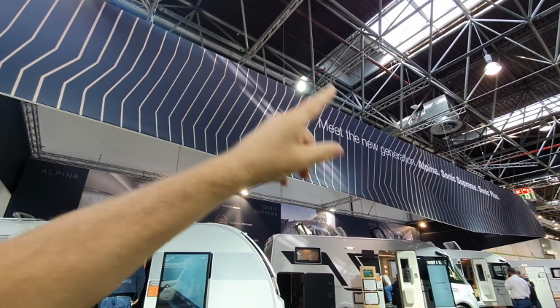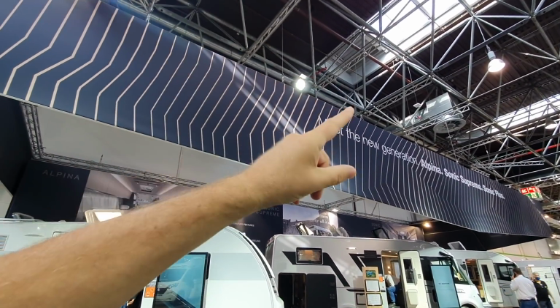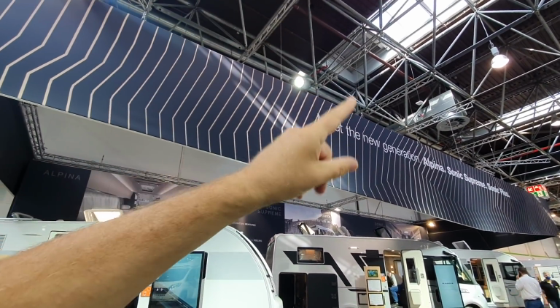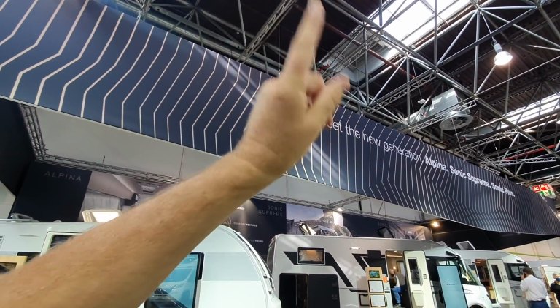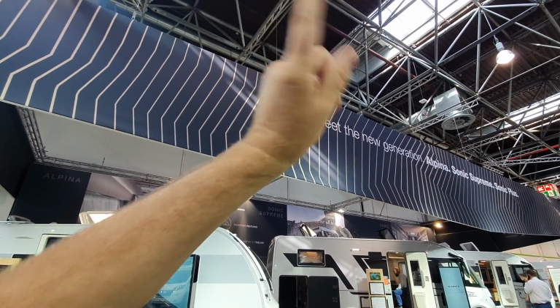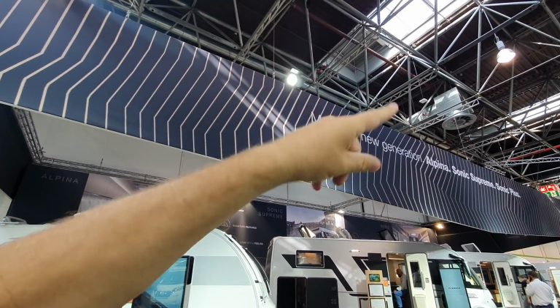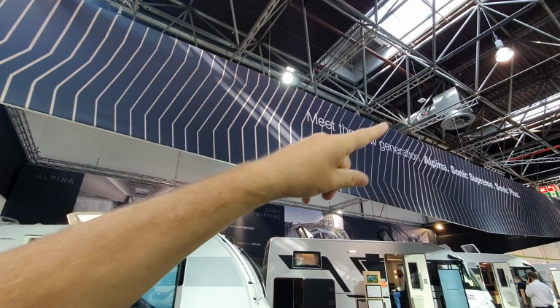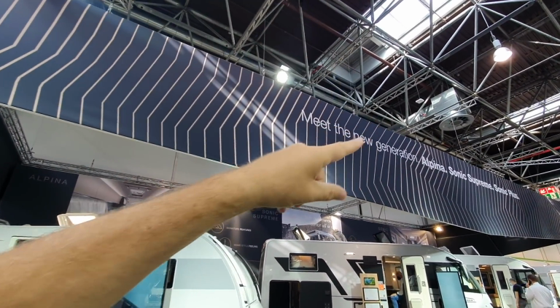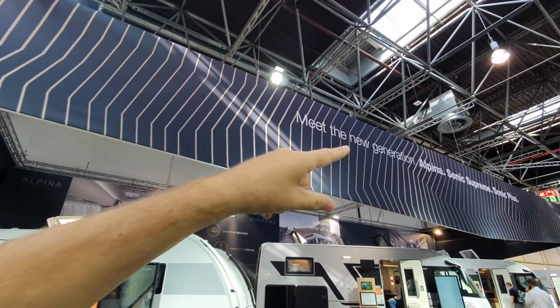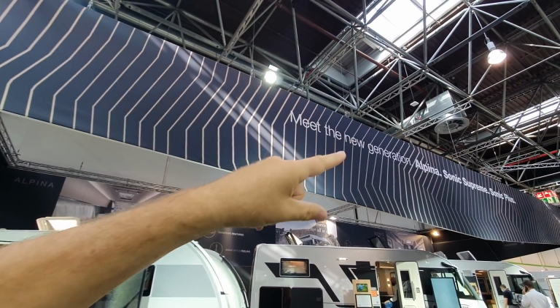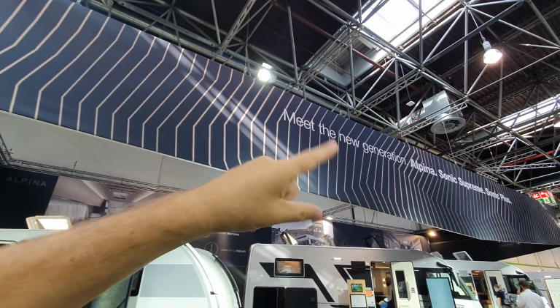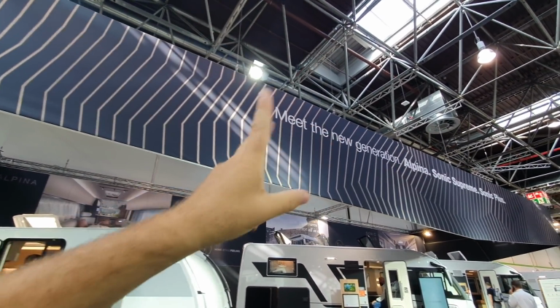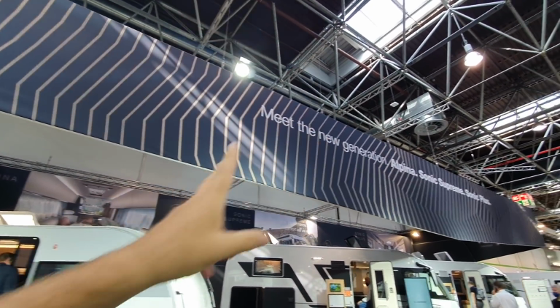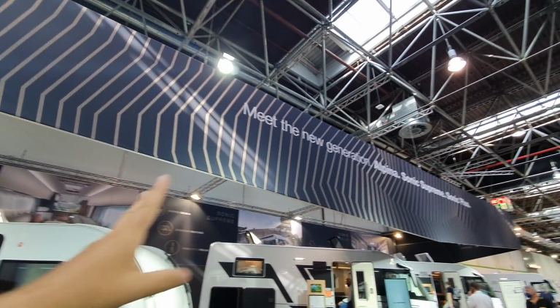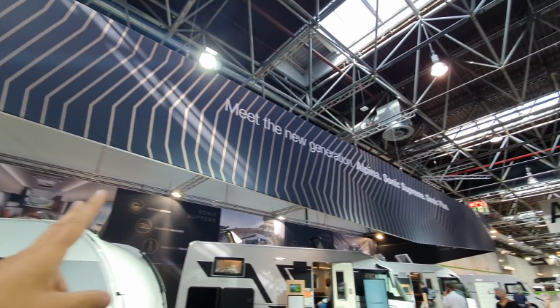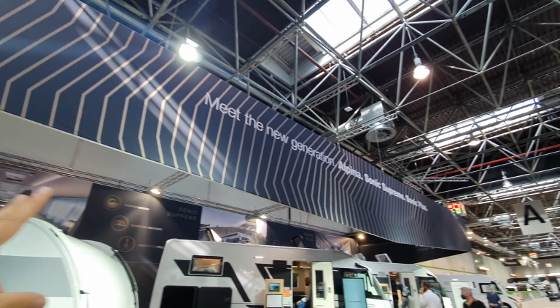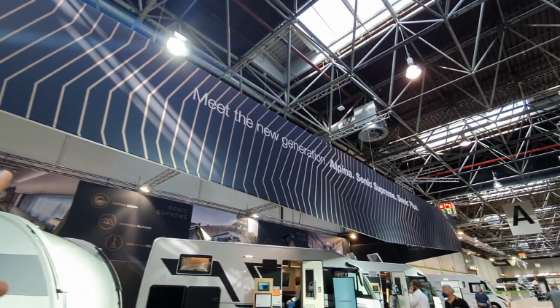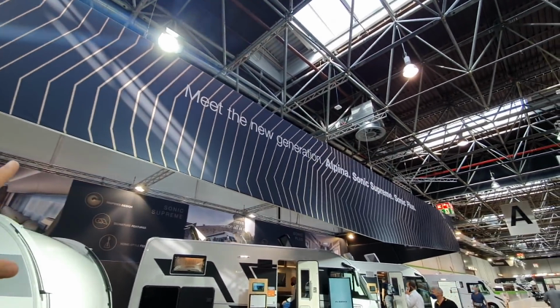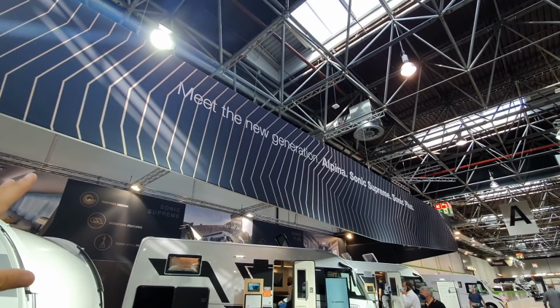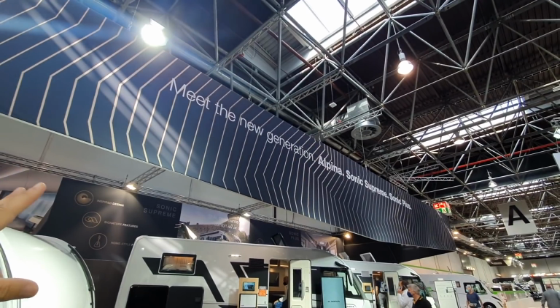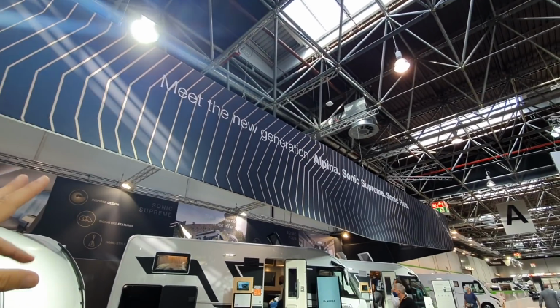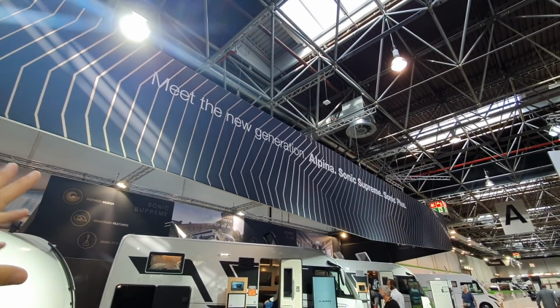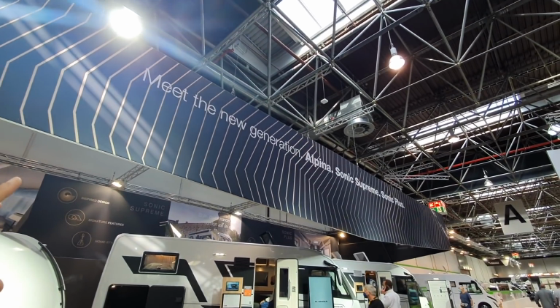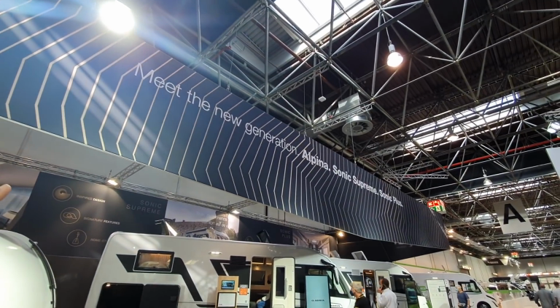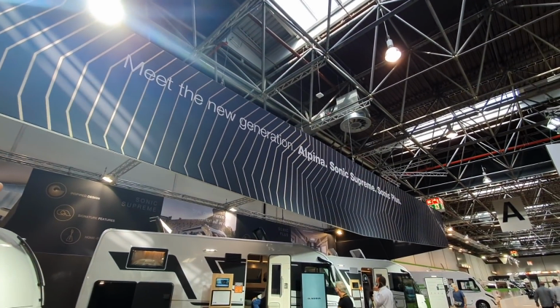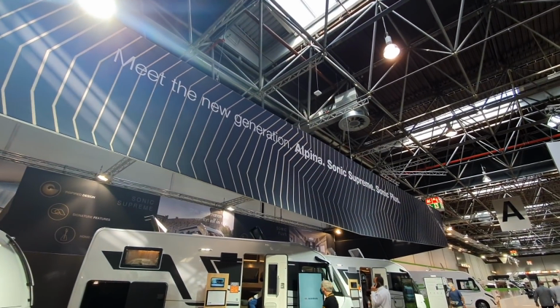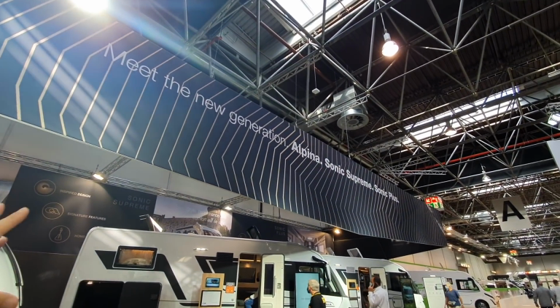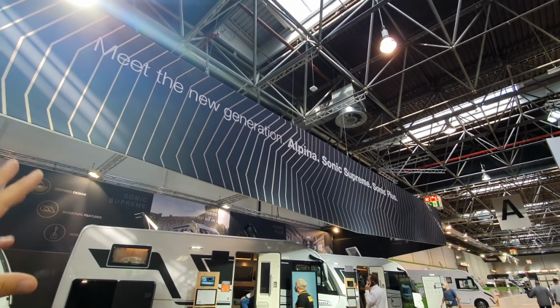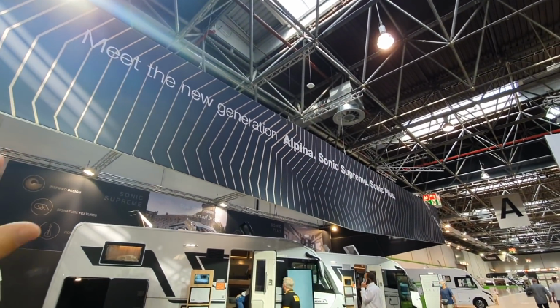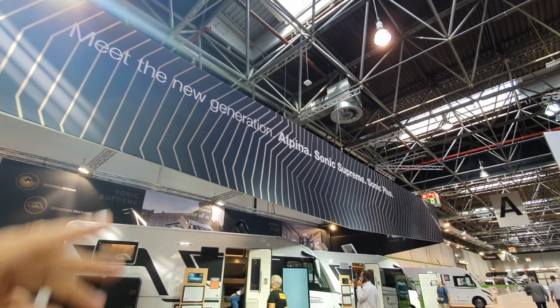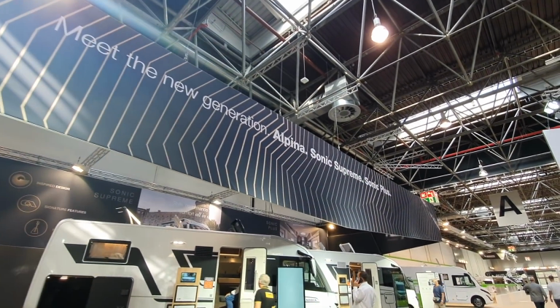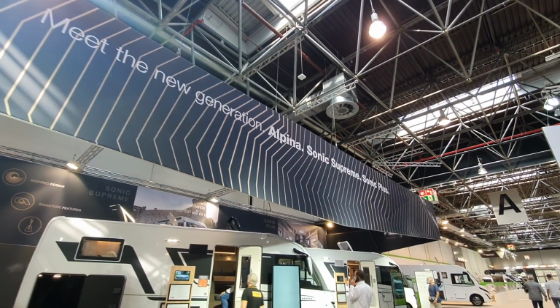Meet the new generation — Alpina, Sonic Supreme, Sonic Plus motorhomes.